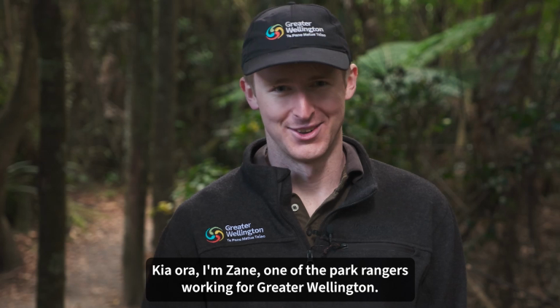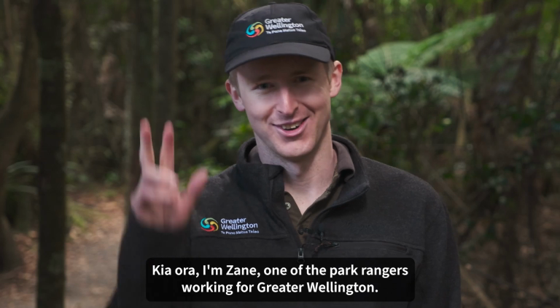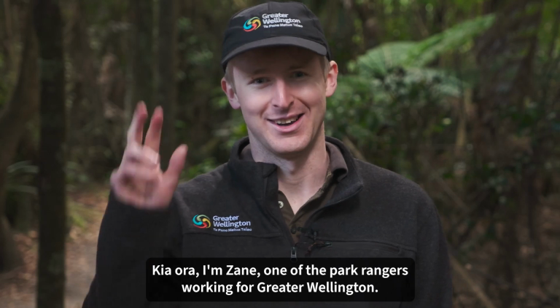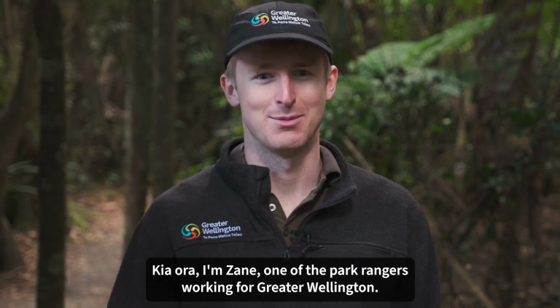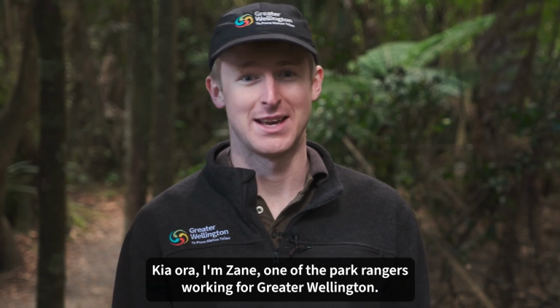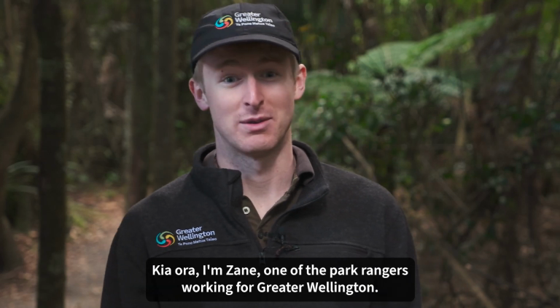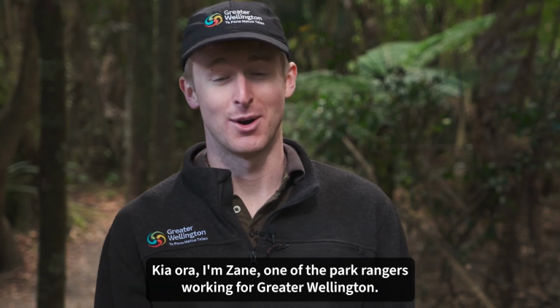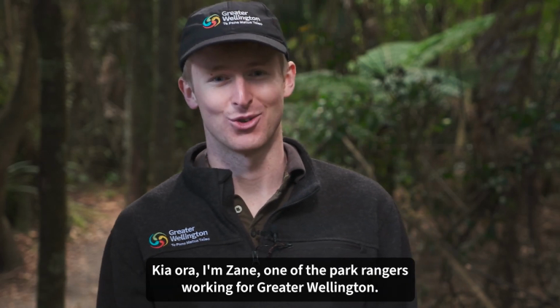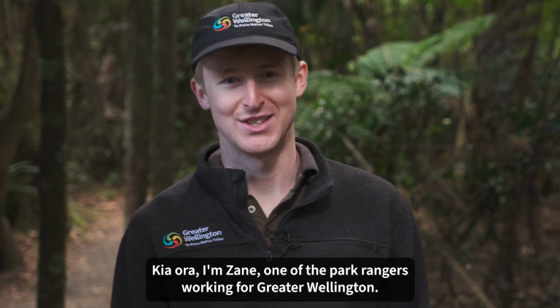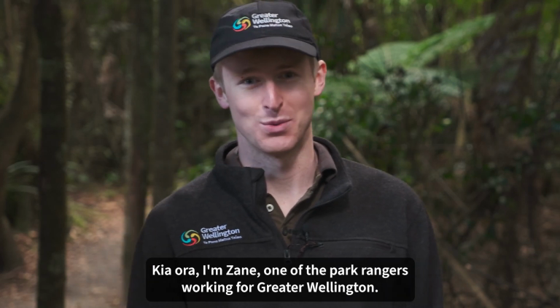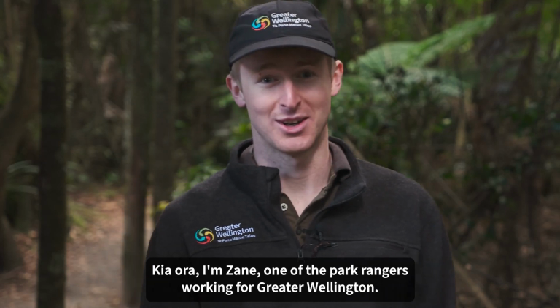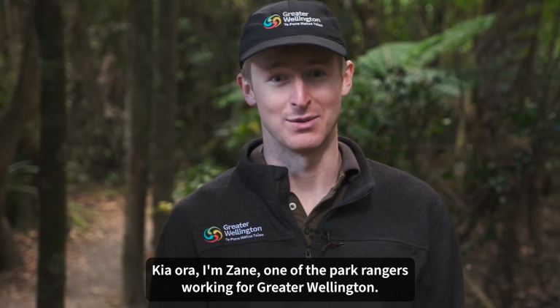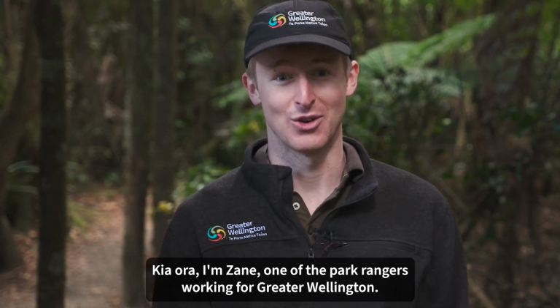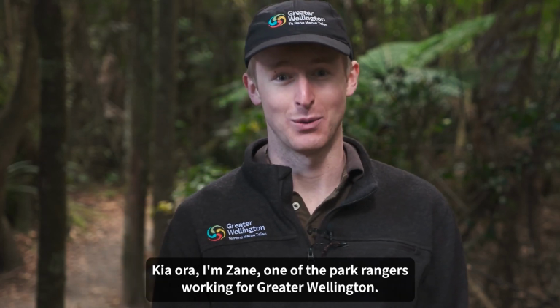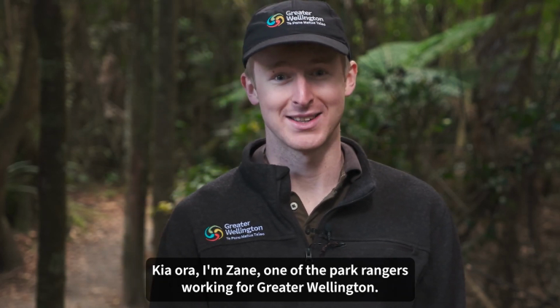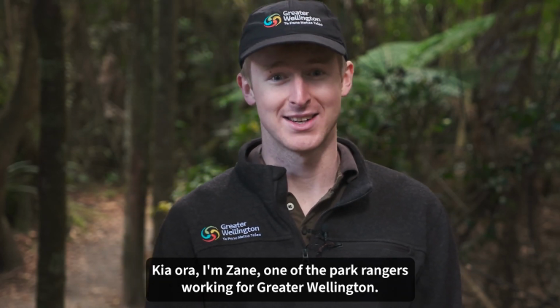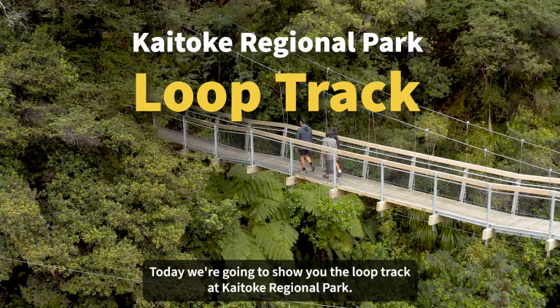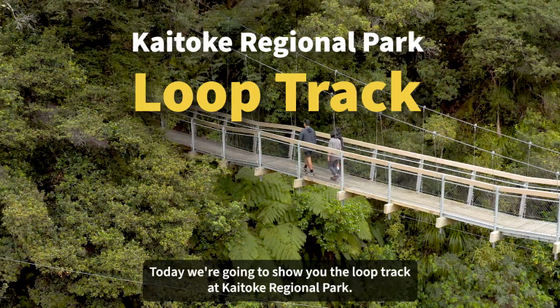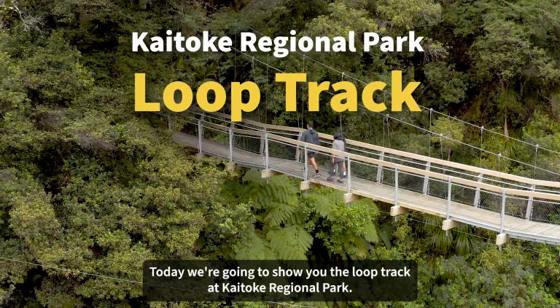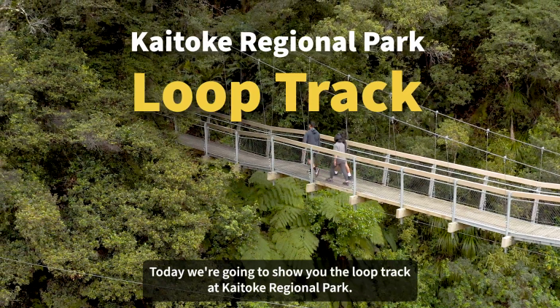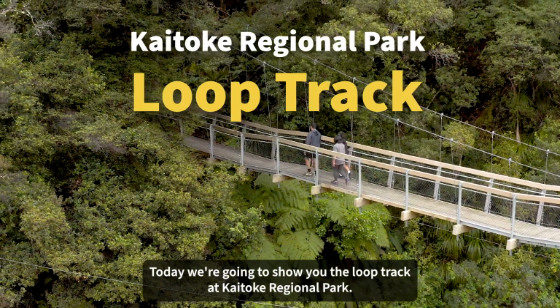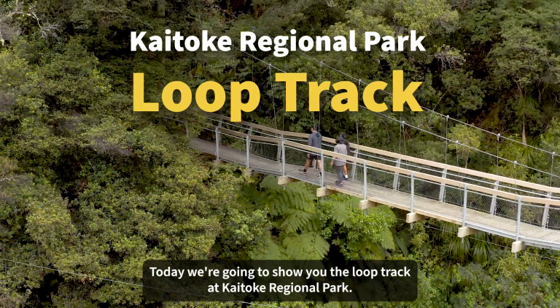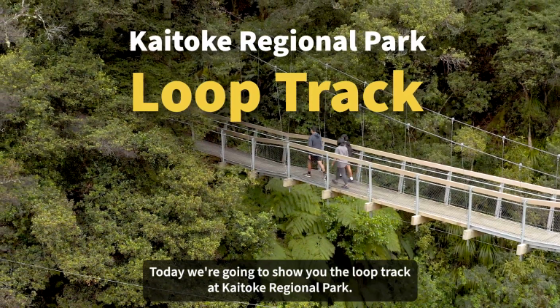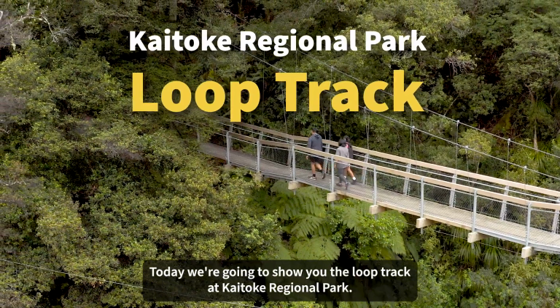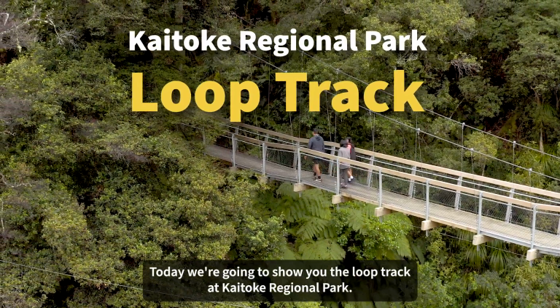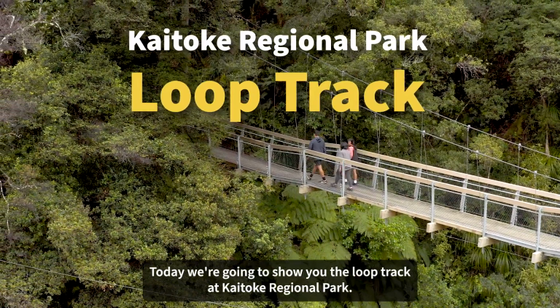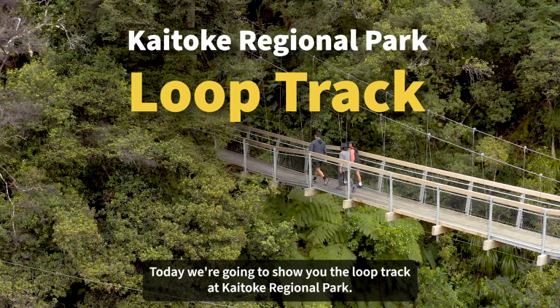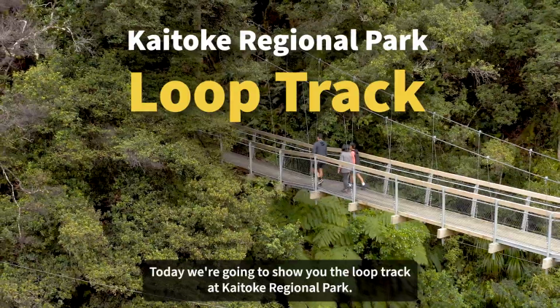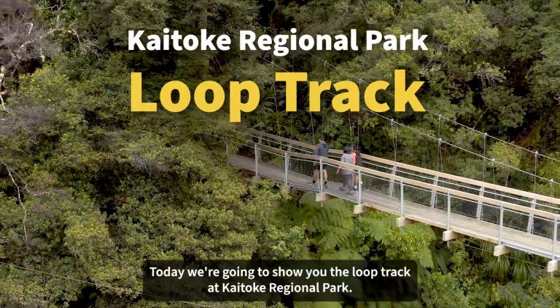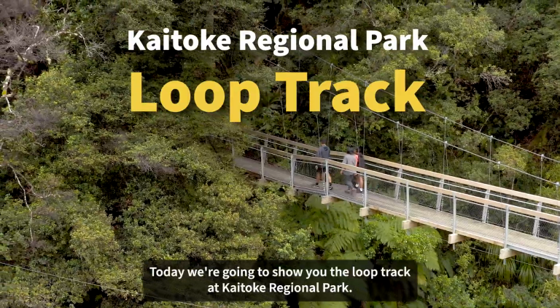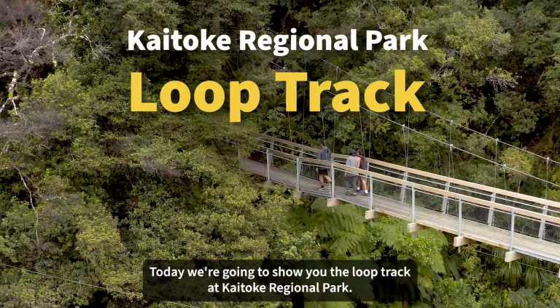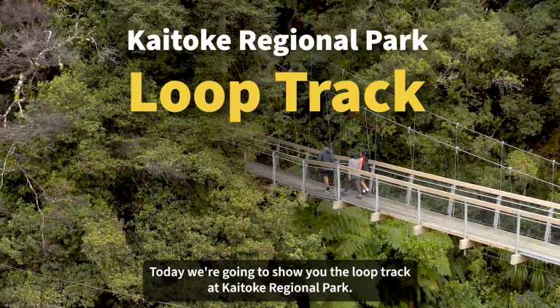Kia ora, I'm Zane, one of the park rangers working for Greater Wellington. Today we're going to show you the Loop Track at Kaitoki Regional Park.